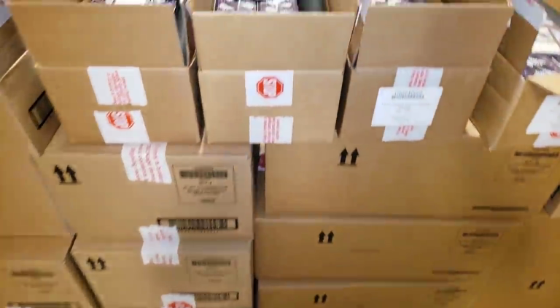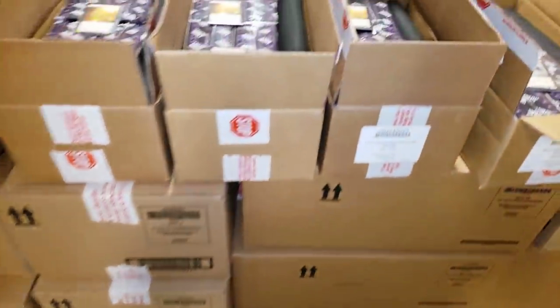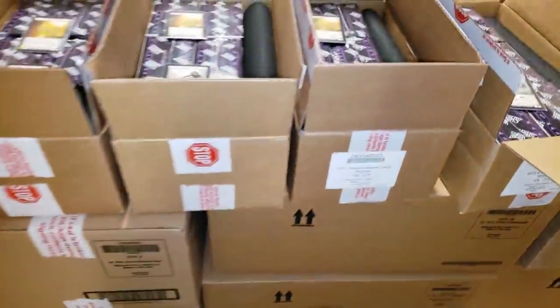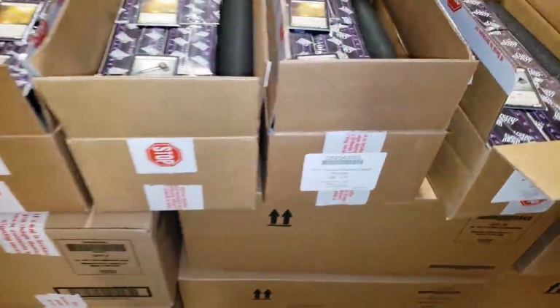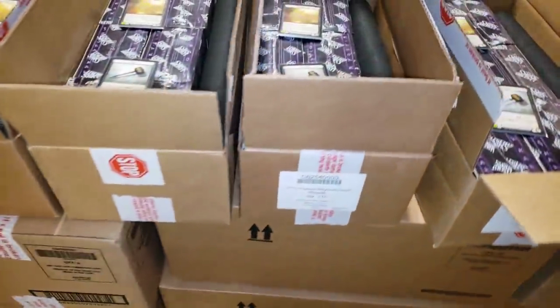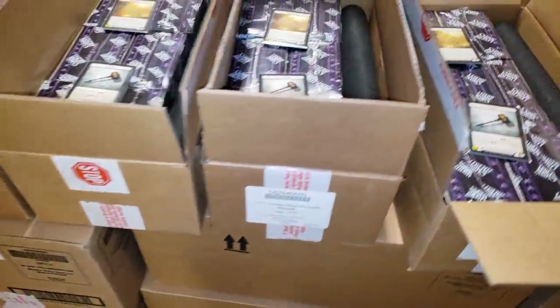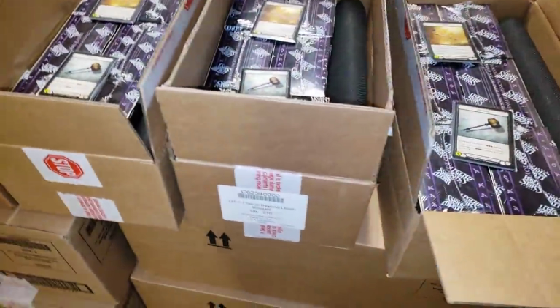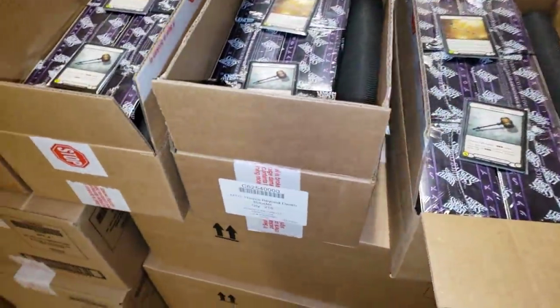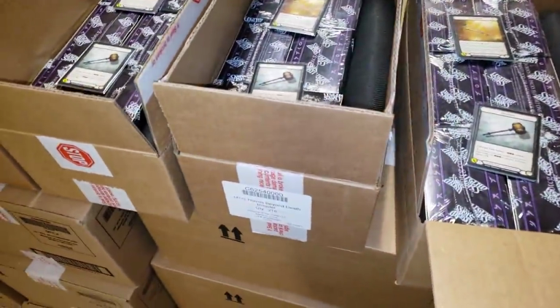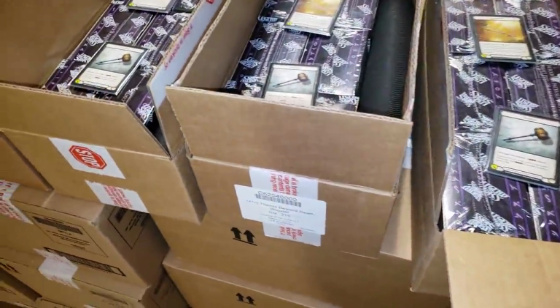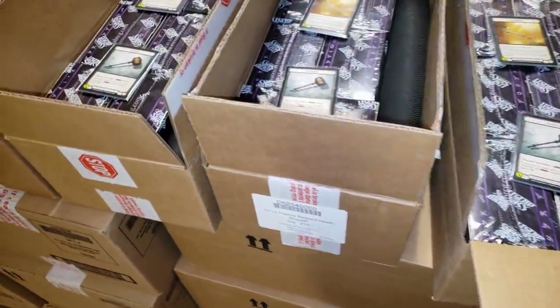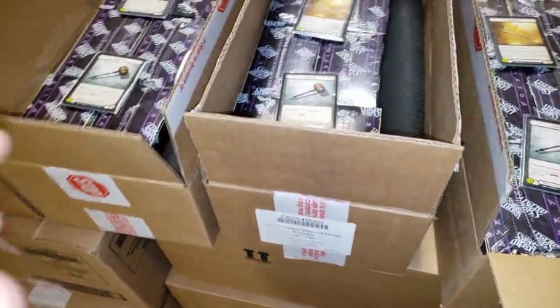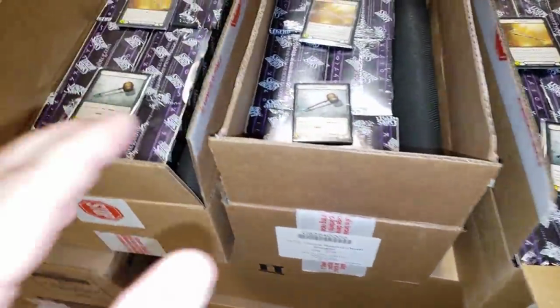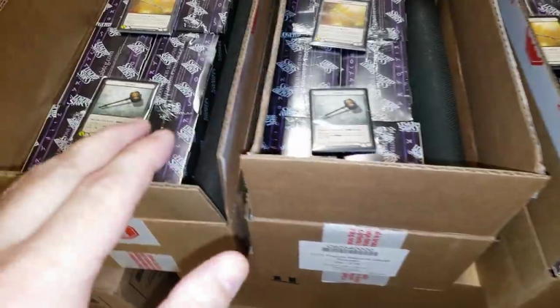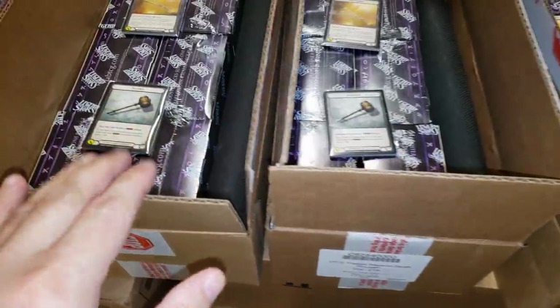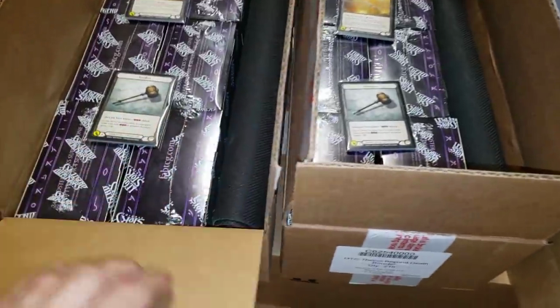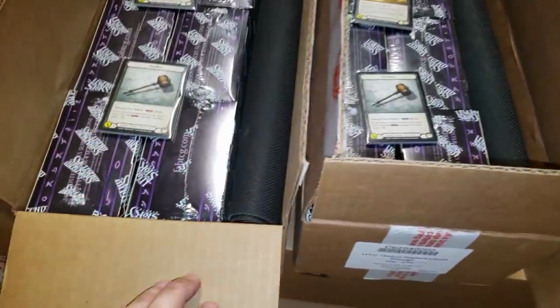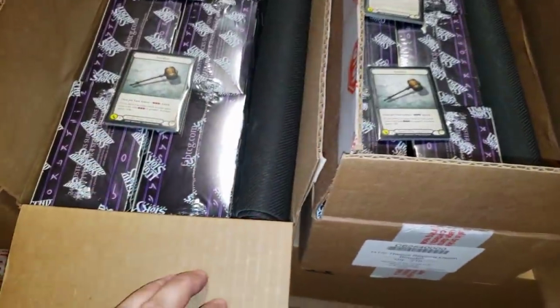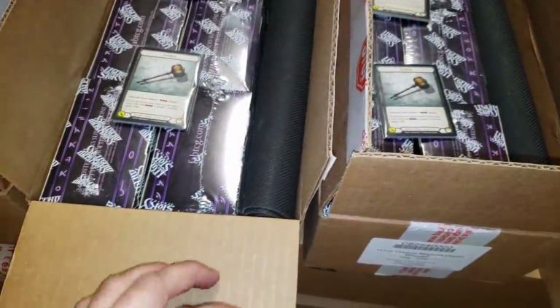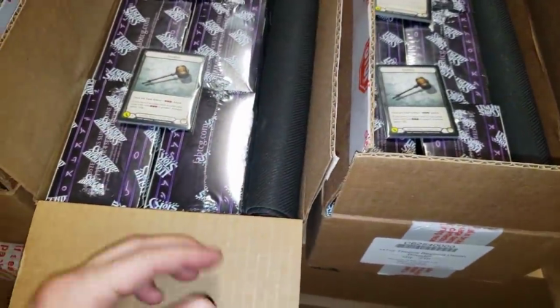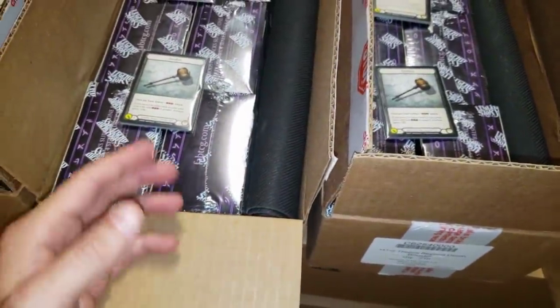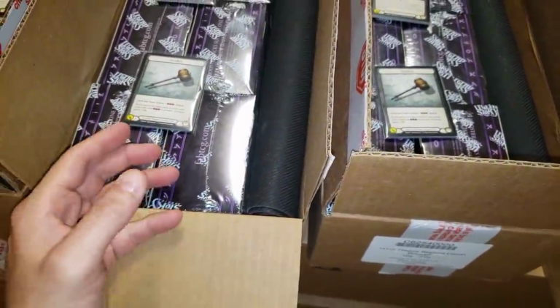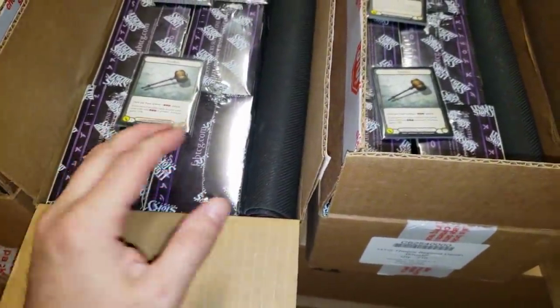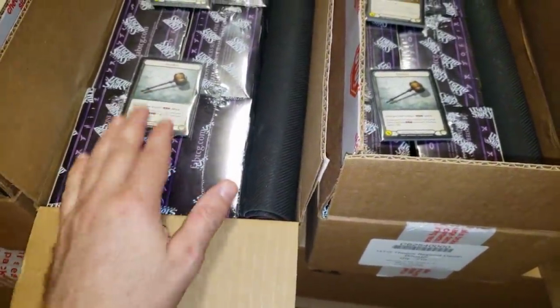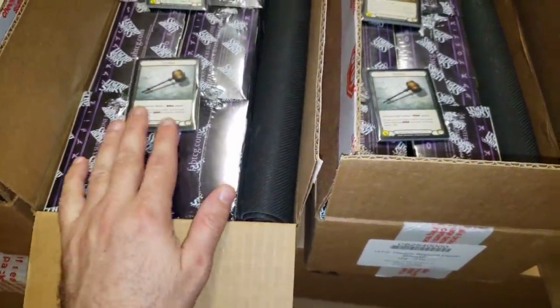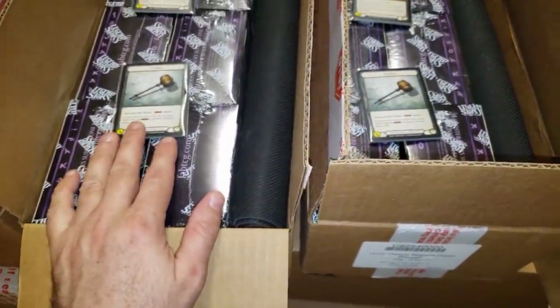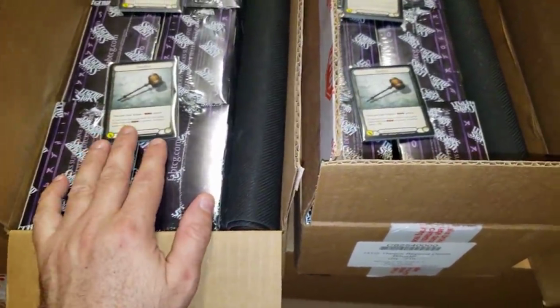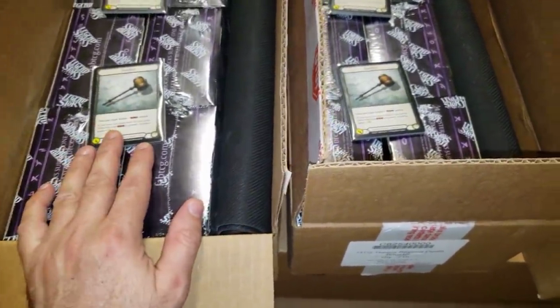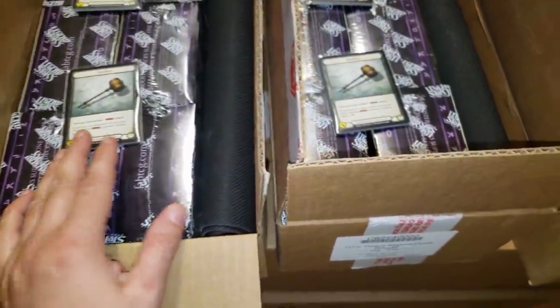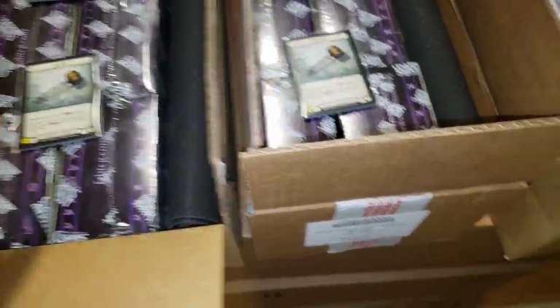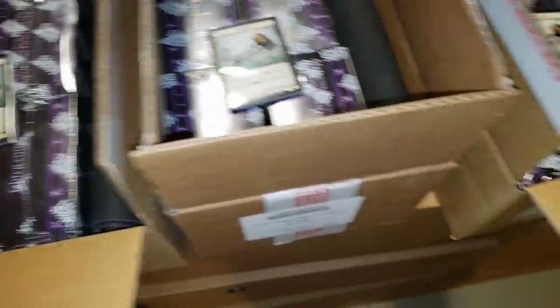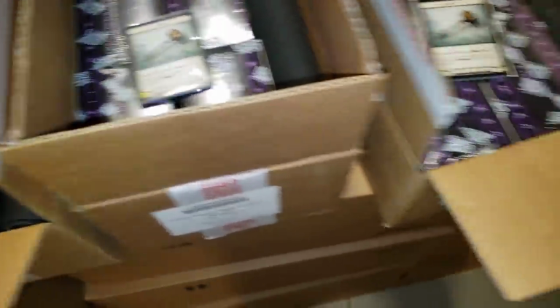These two packs I think are really, really cool. So for people who are looking to collect all the promo type cards...